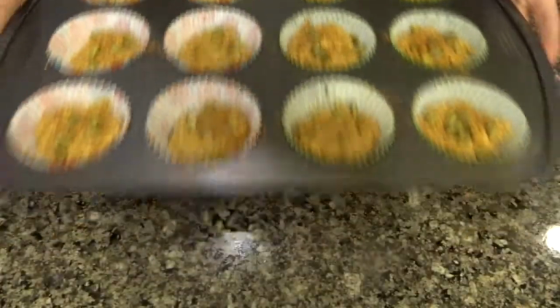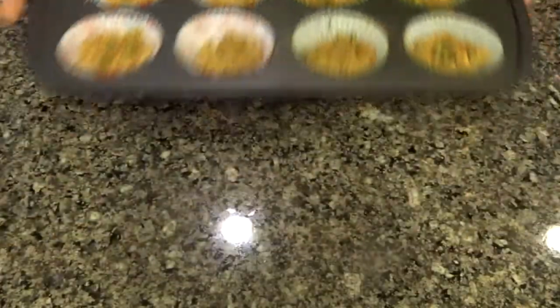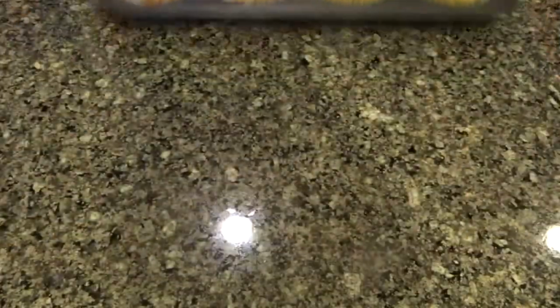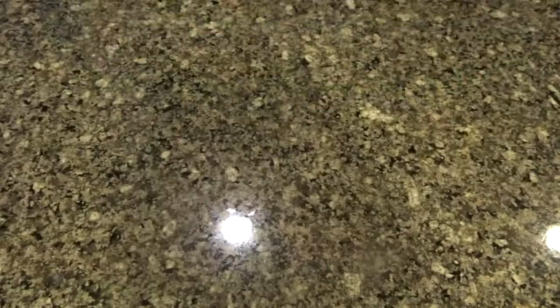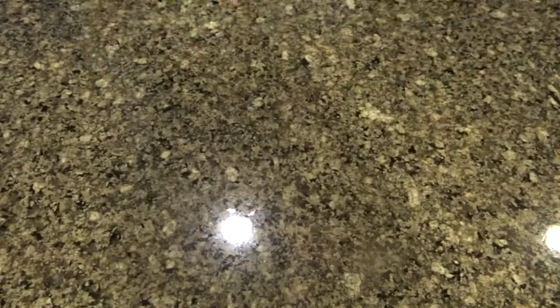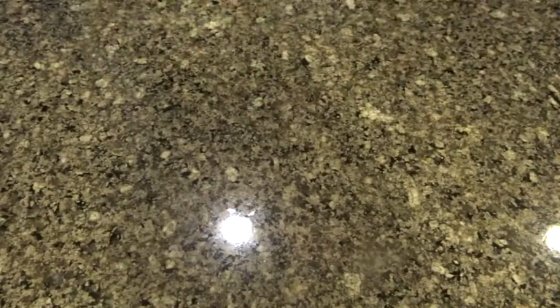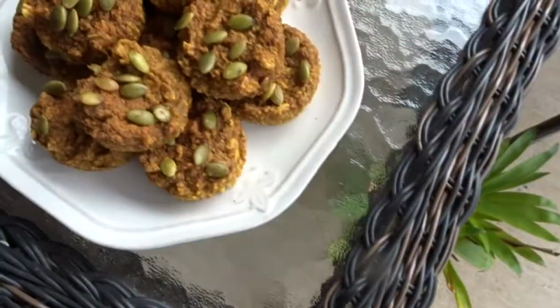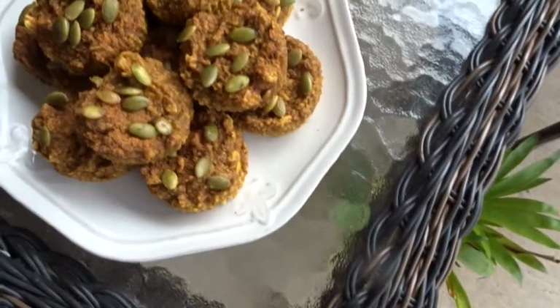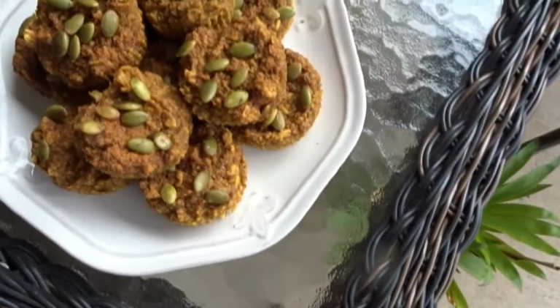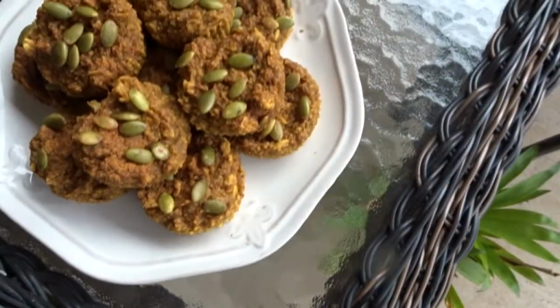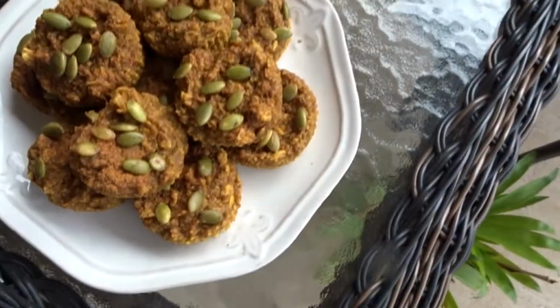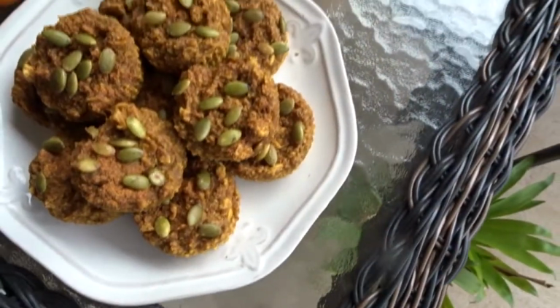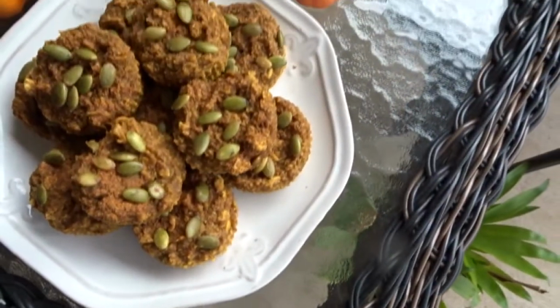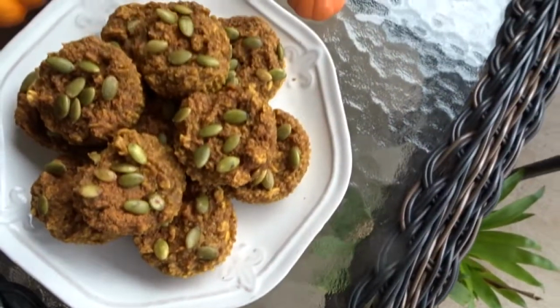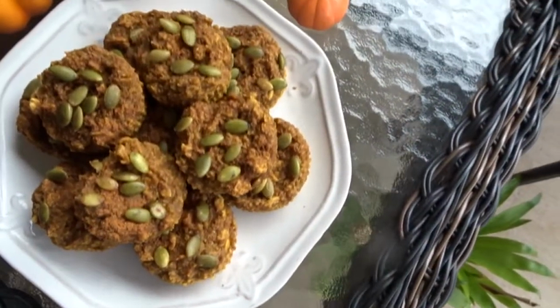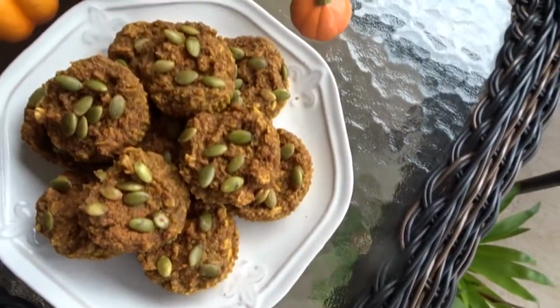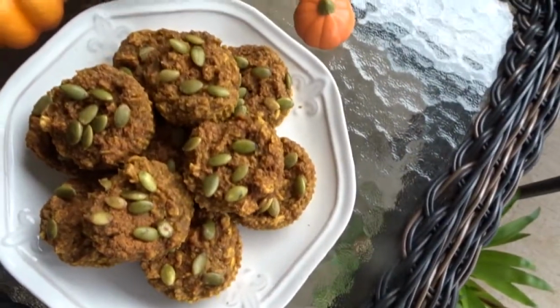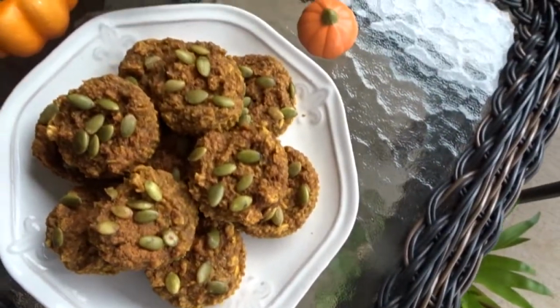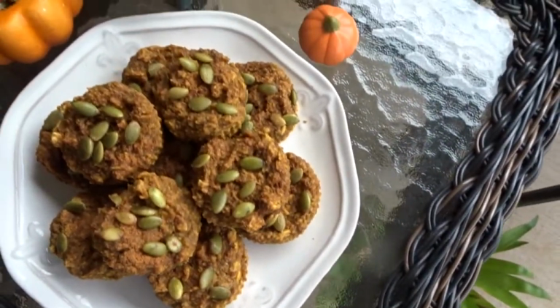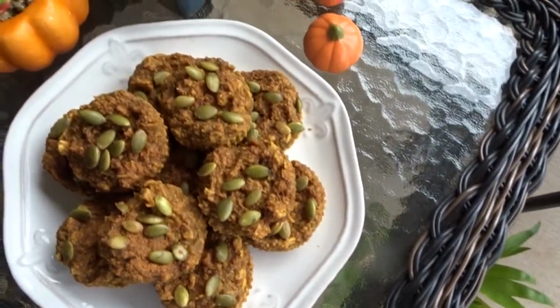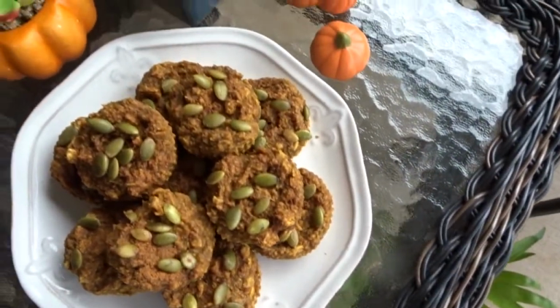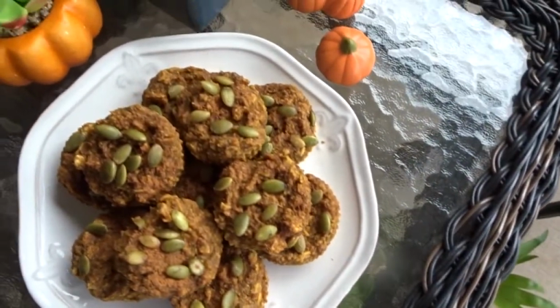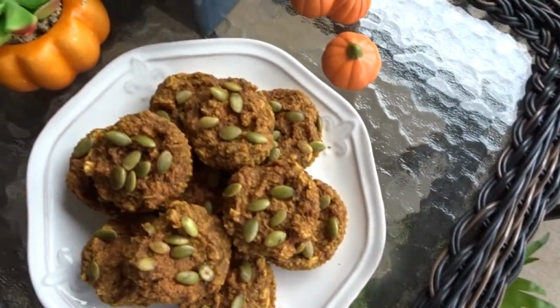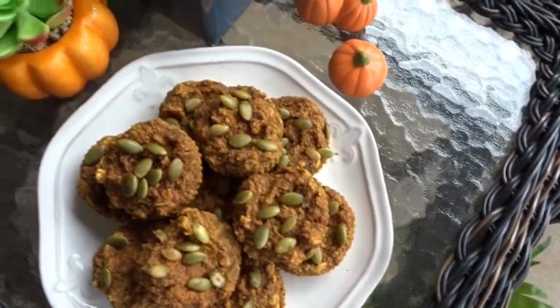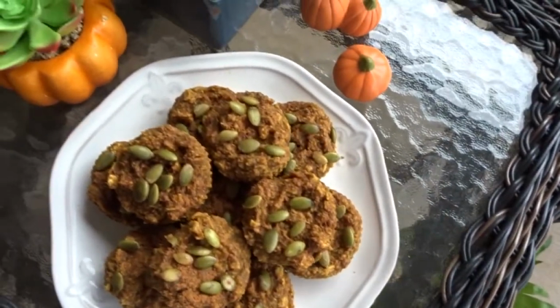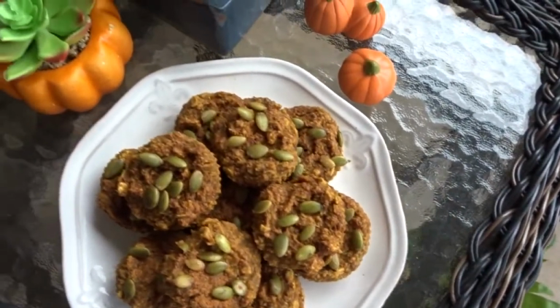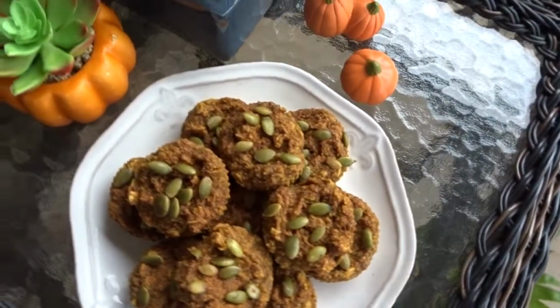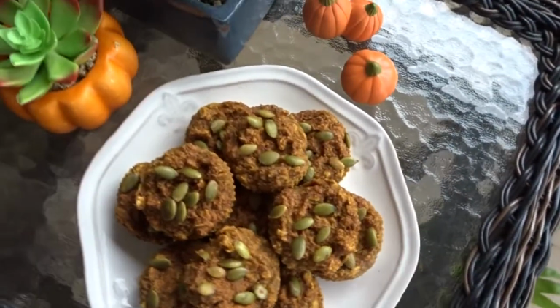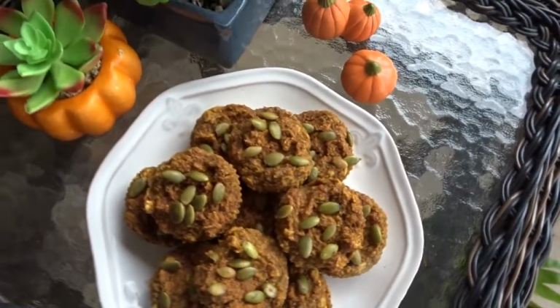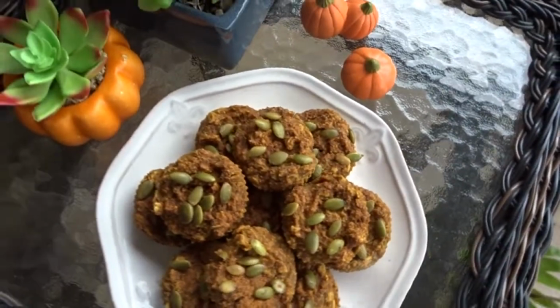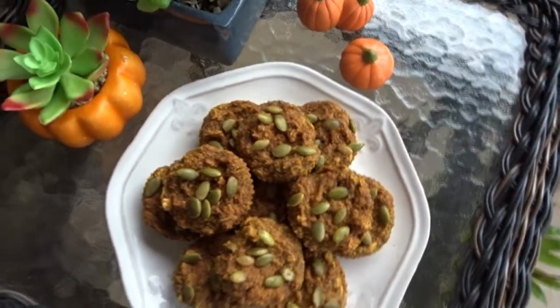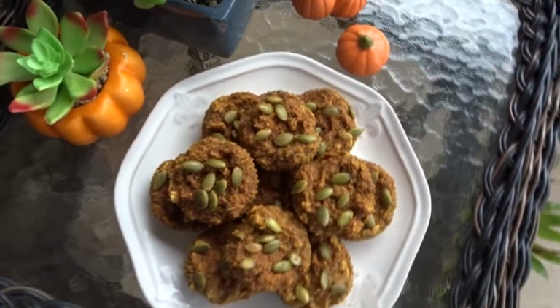Then I just topped them with some cinnamon and pumpkin seeds before I put them in the oven, and that is it!